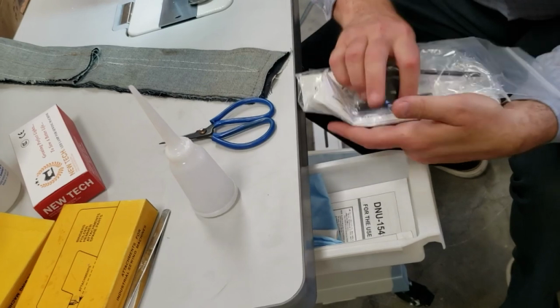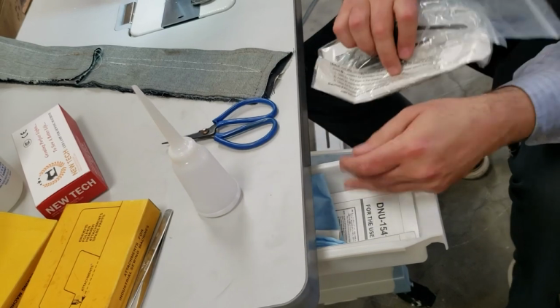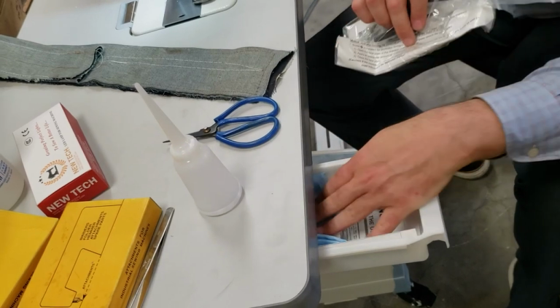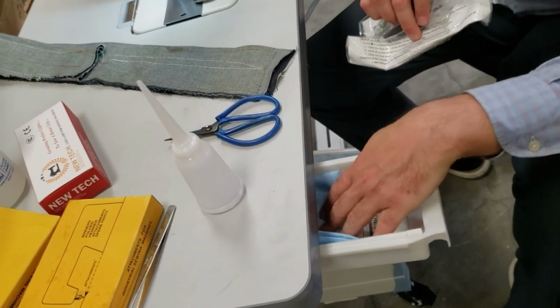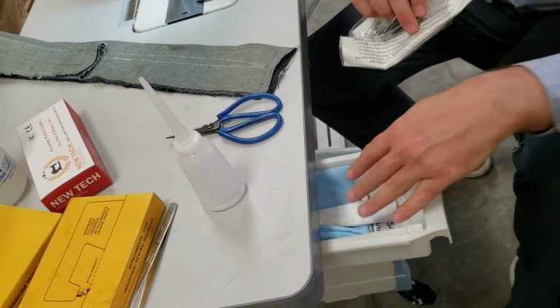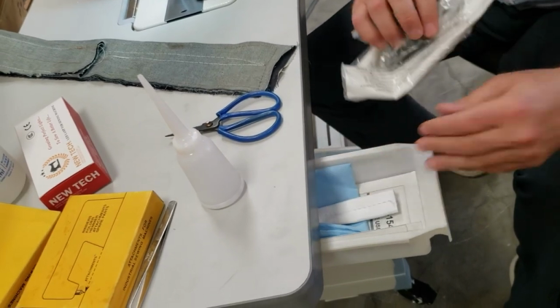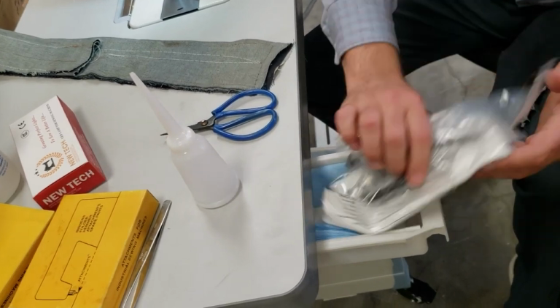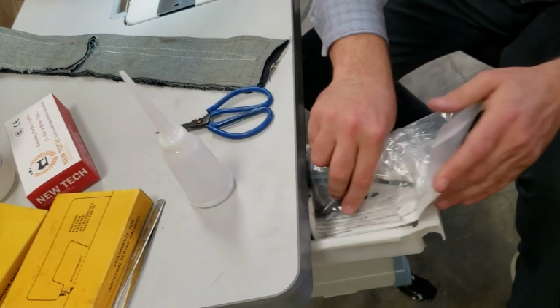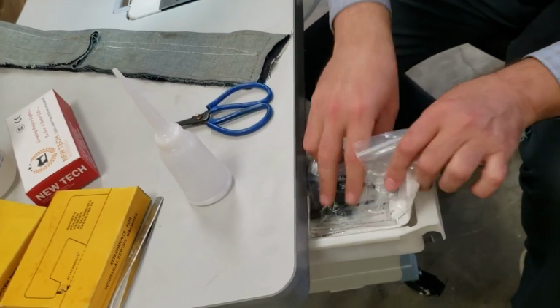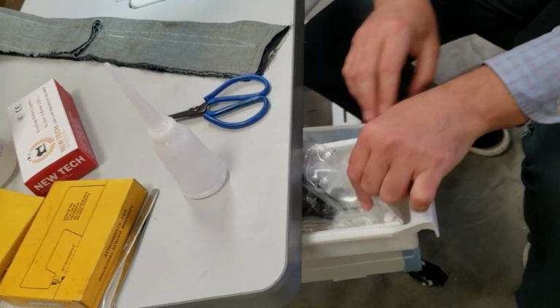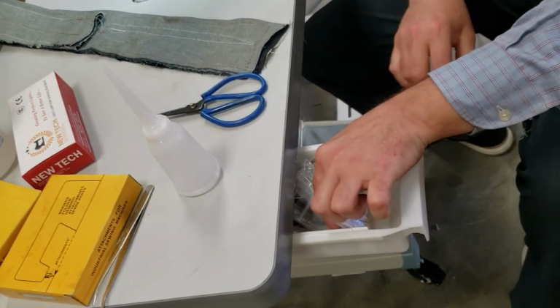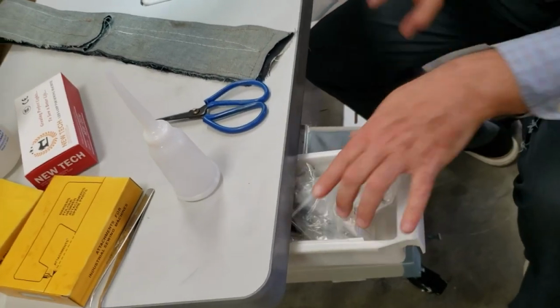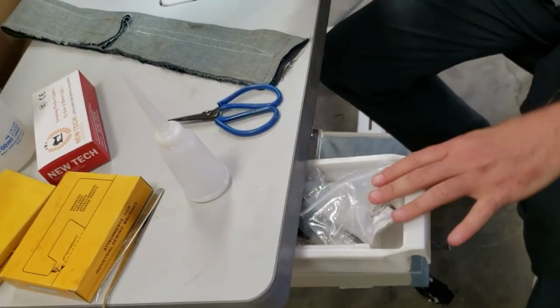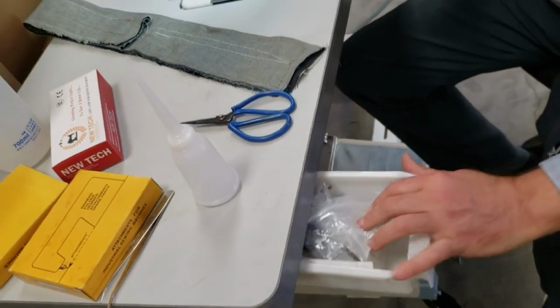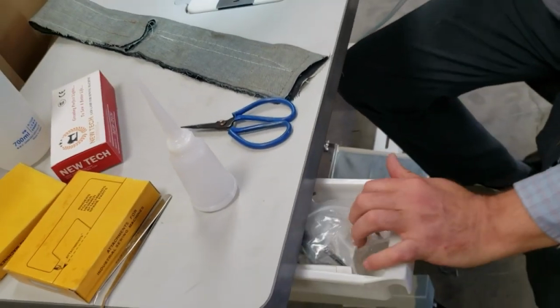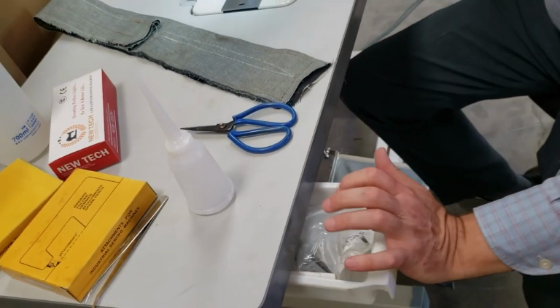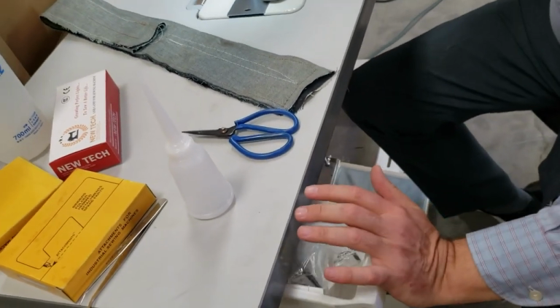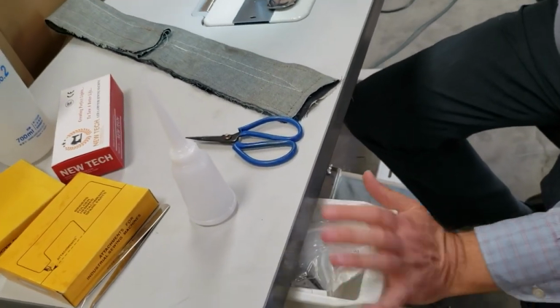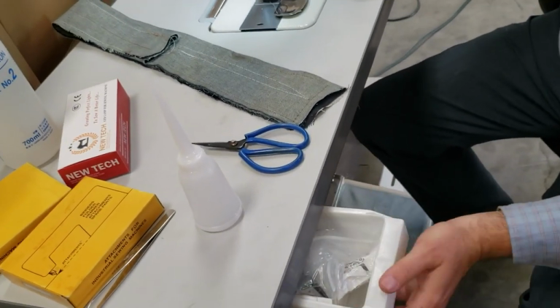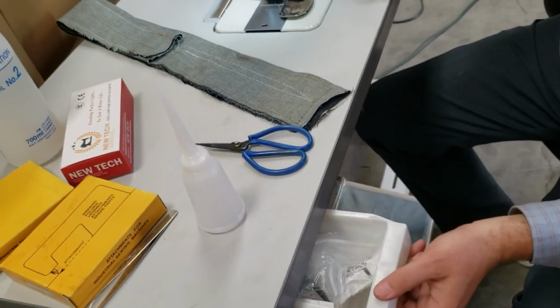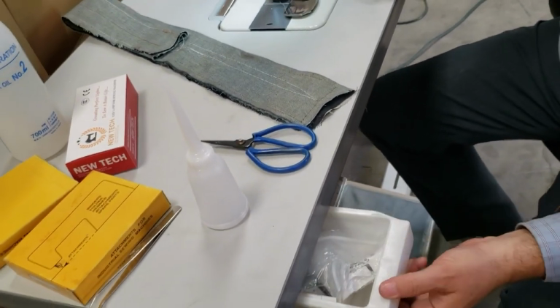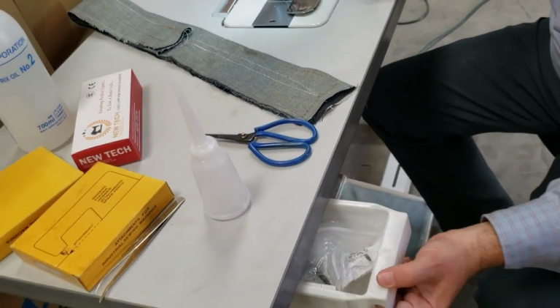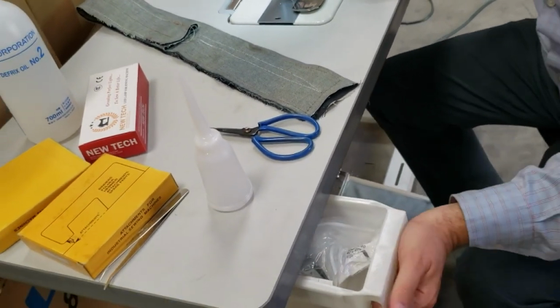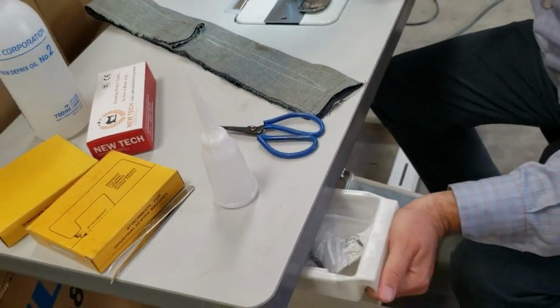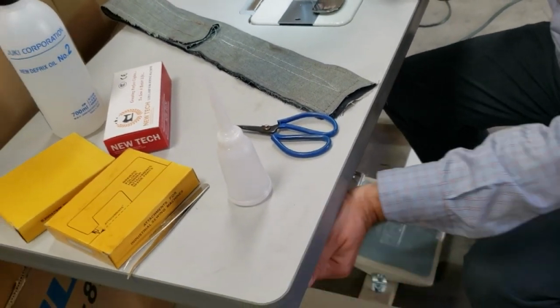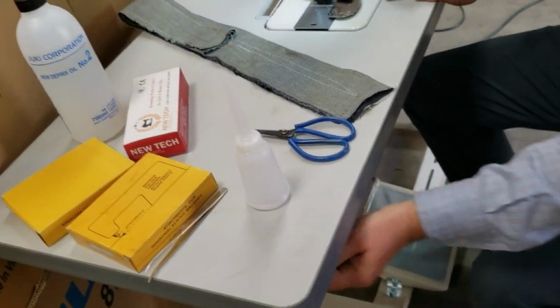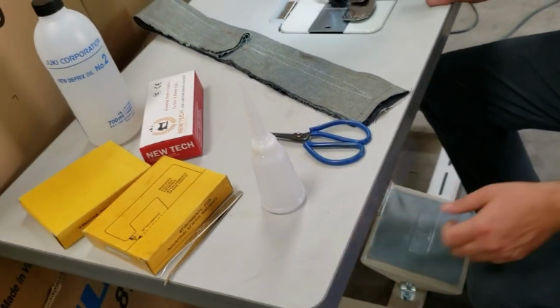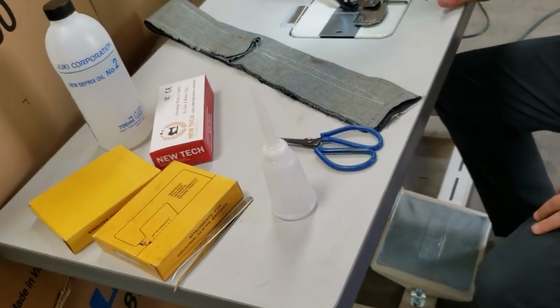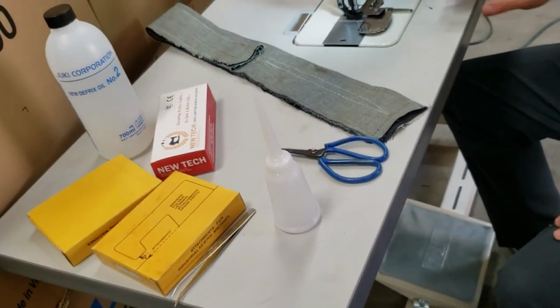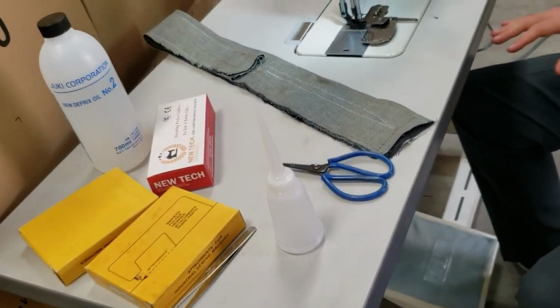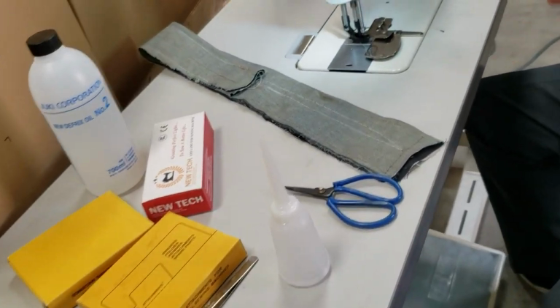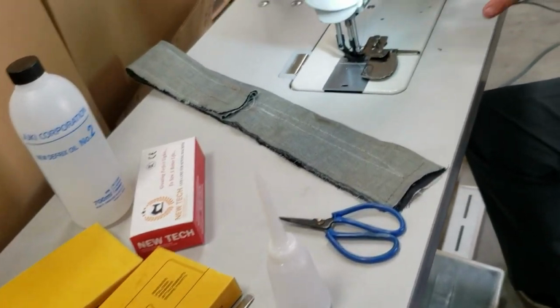The machine comes including table, legs, stretch stand, LED lamp, number-two oil, an oiler, parts, needles — these were ordered by the customer — and the owner's manual. I'm sure you know how this machine works; I'm not going to go through the whole machine today.